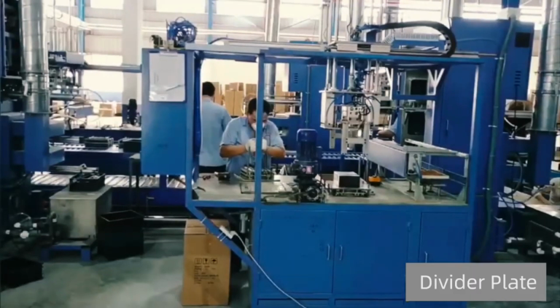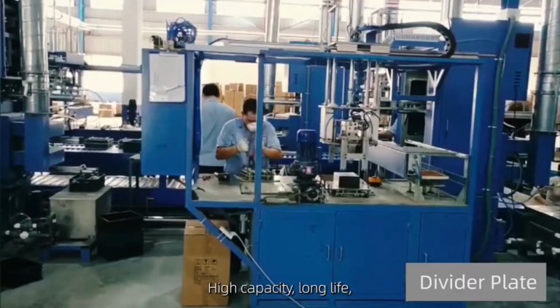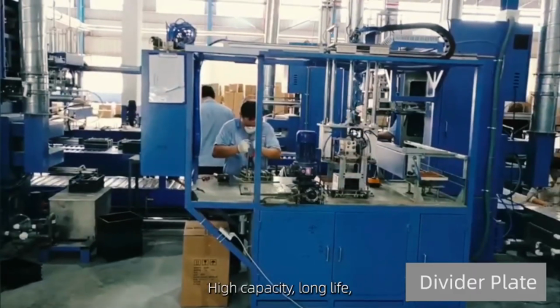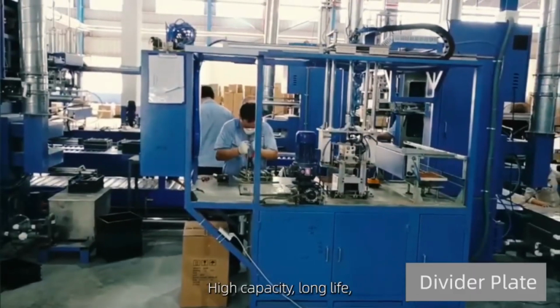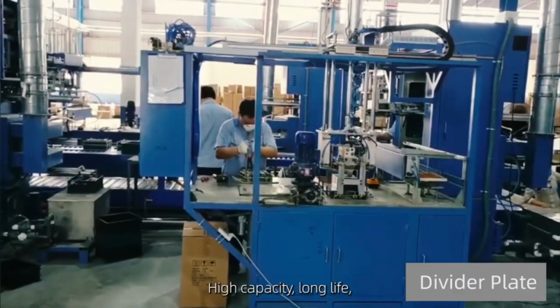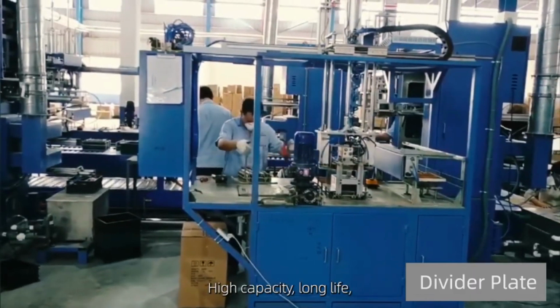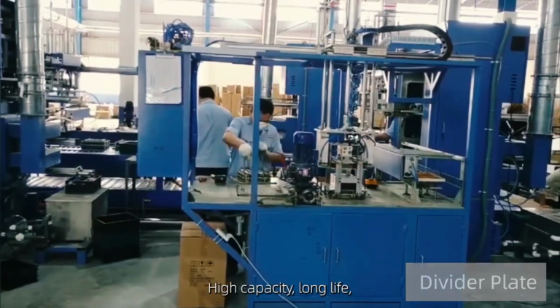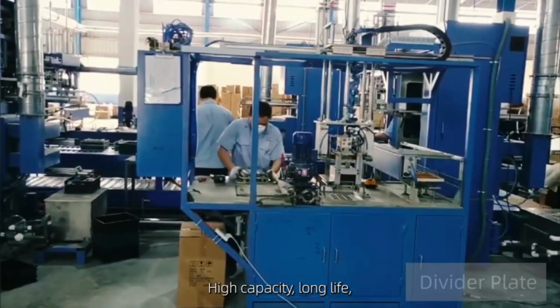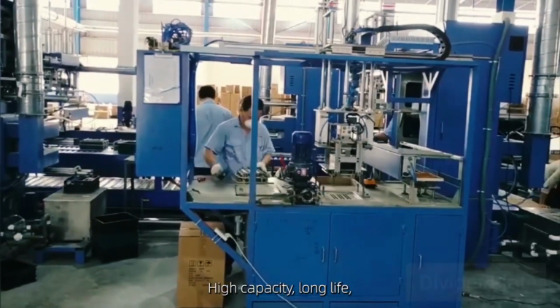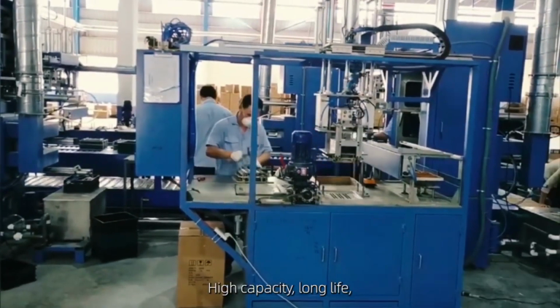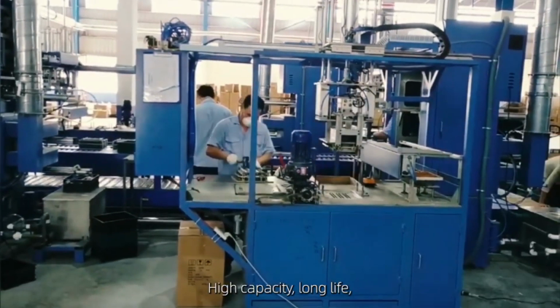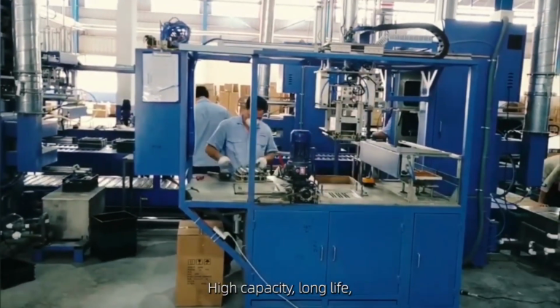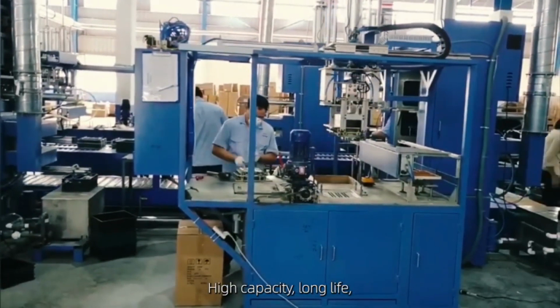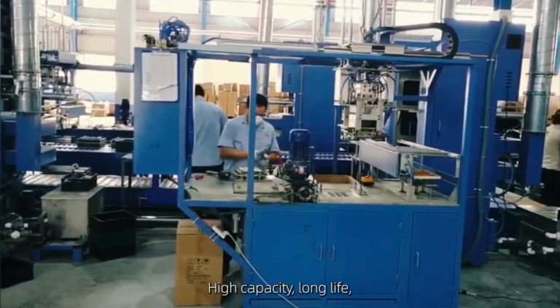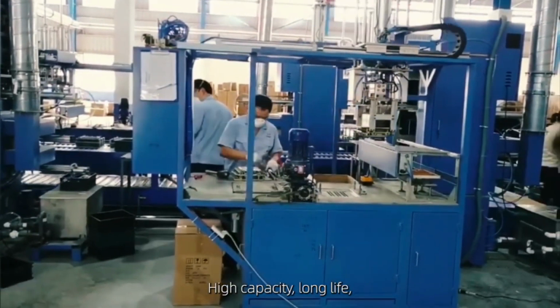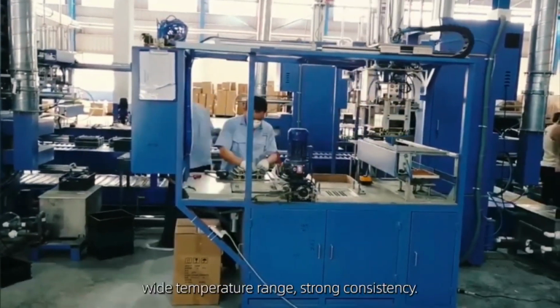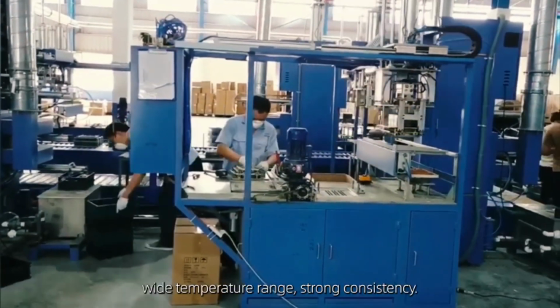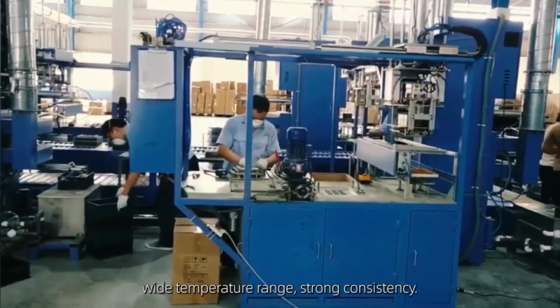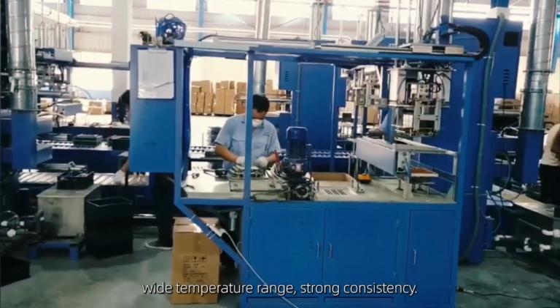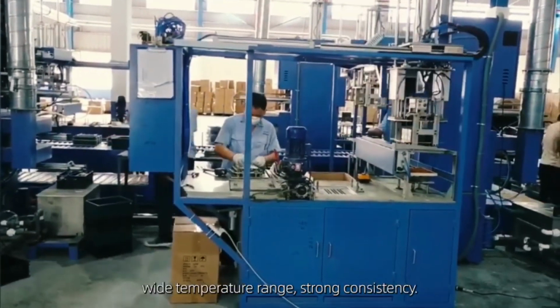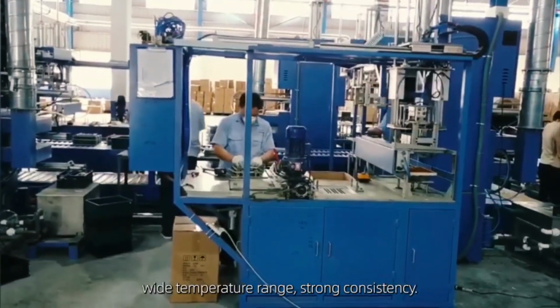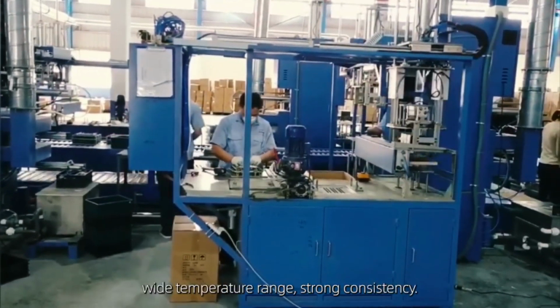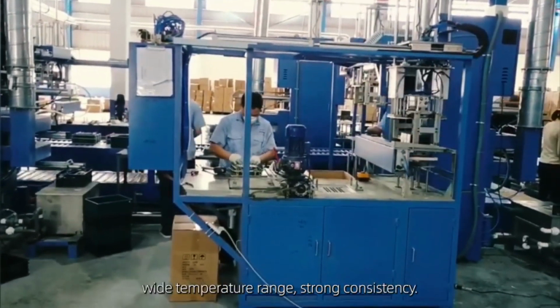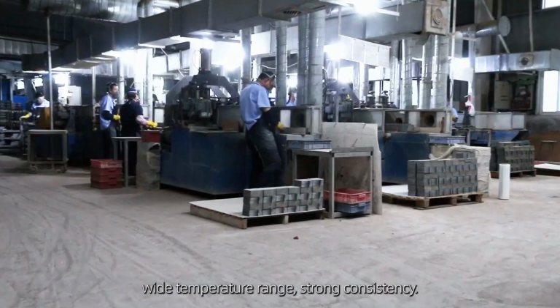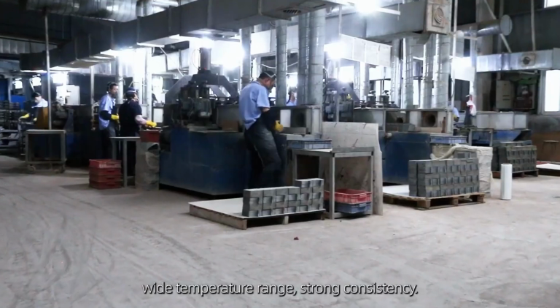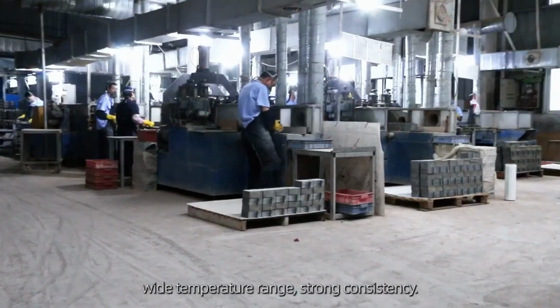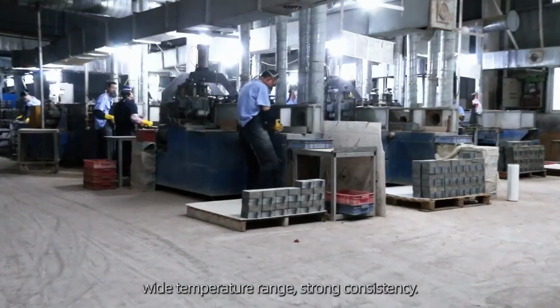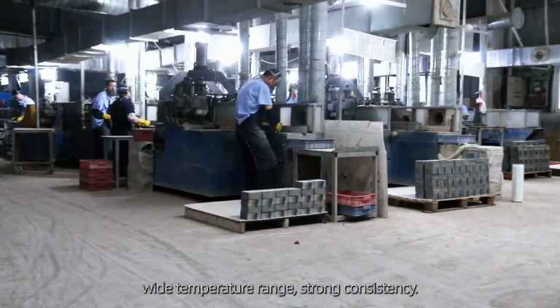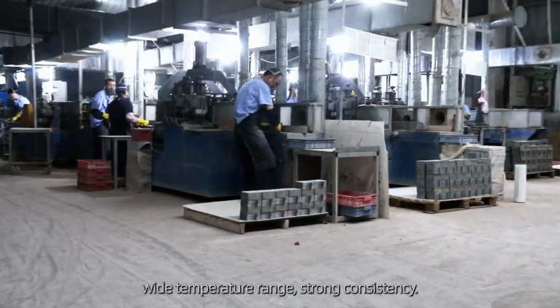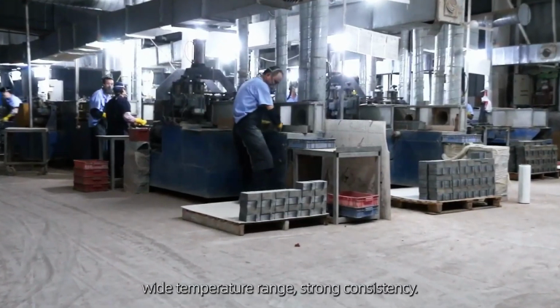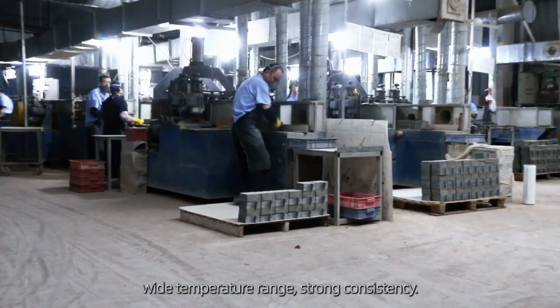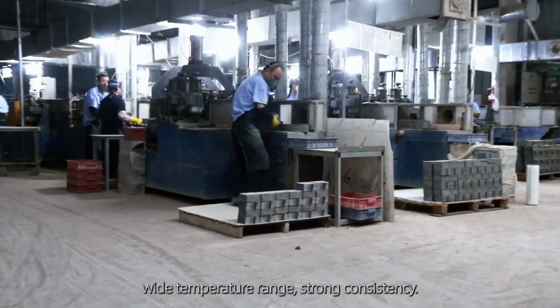High capacity, long life, wide temperature range, strong consistency.